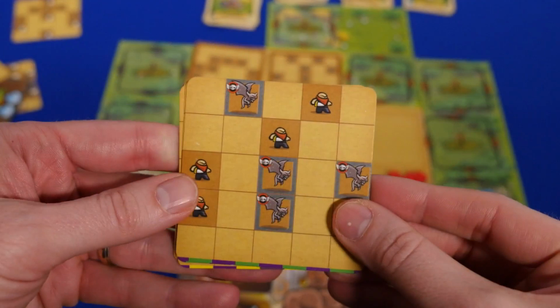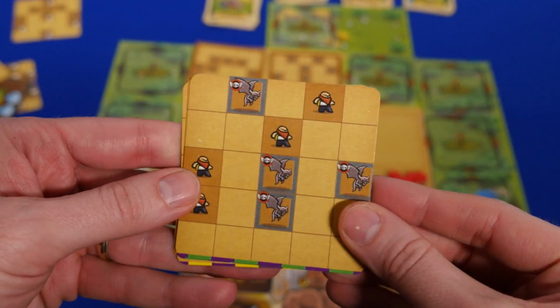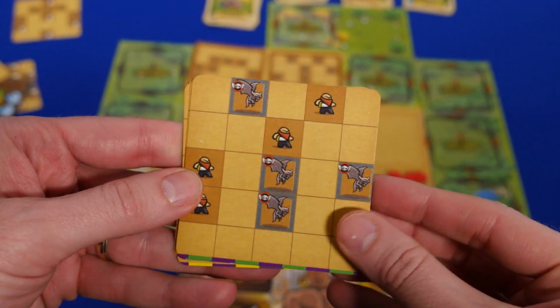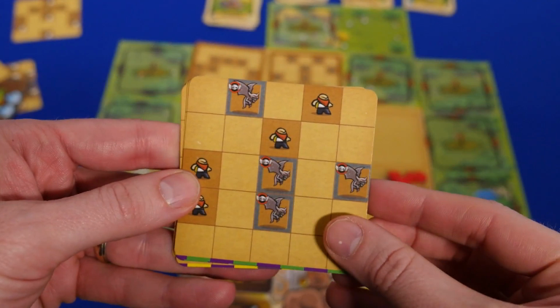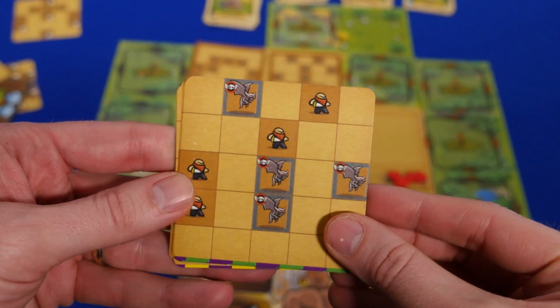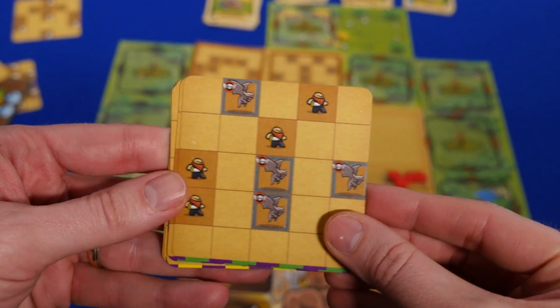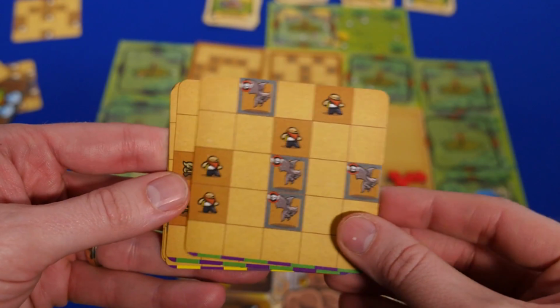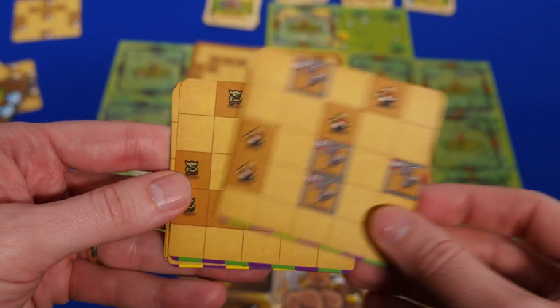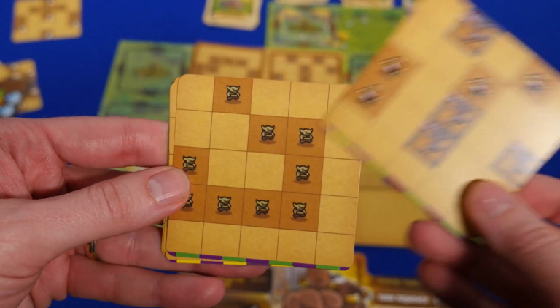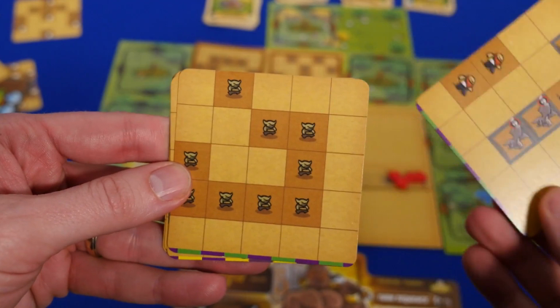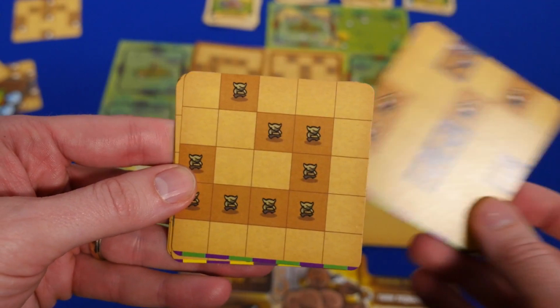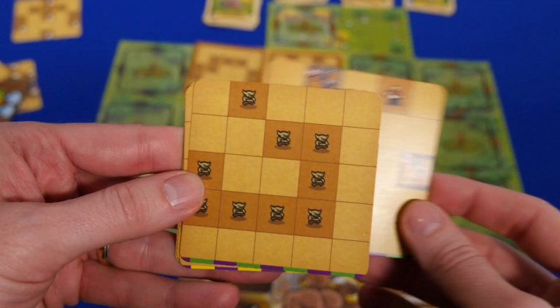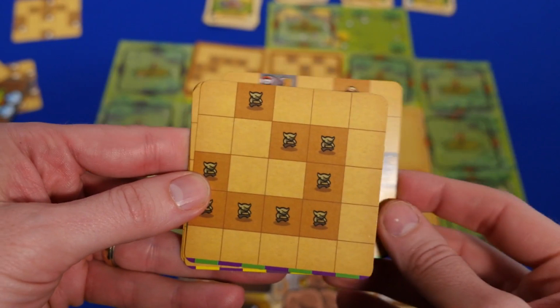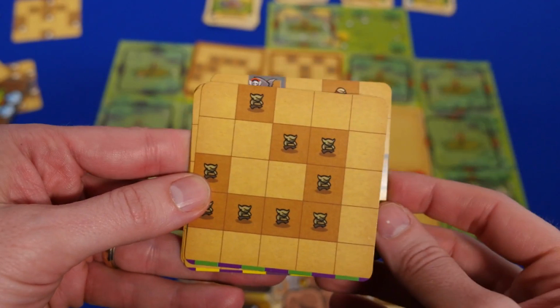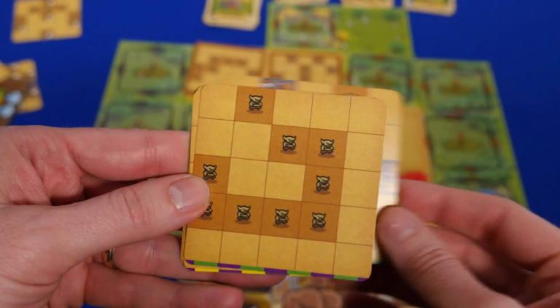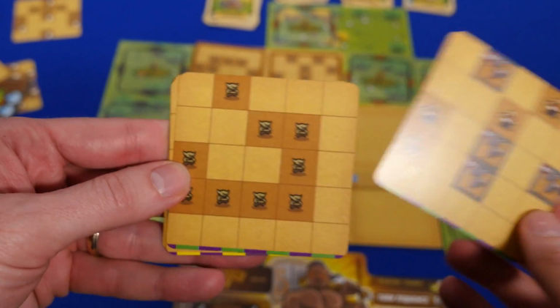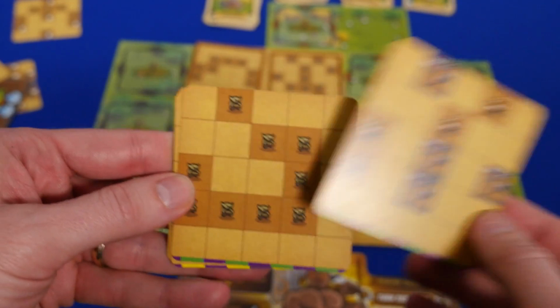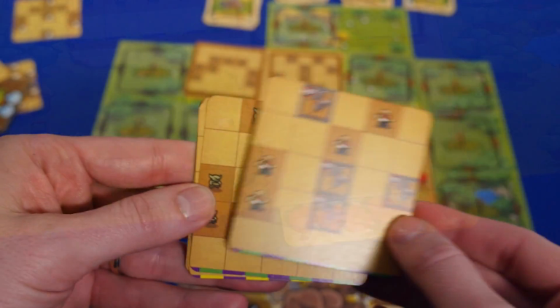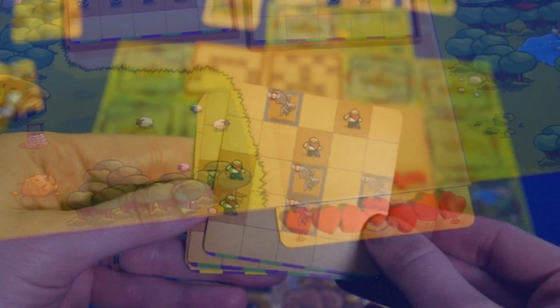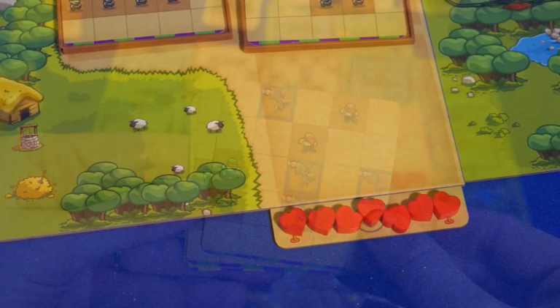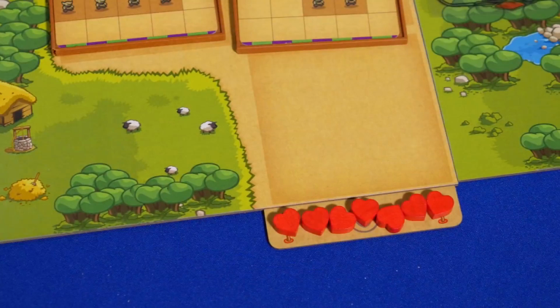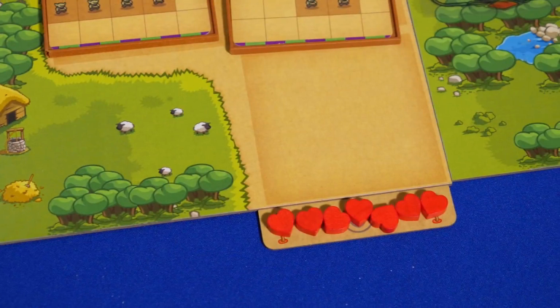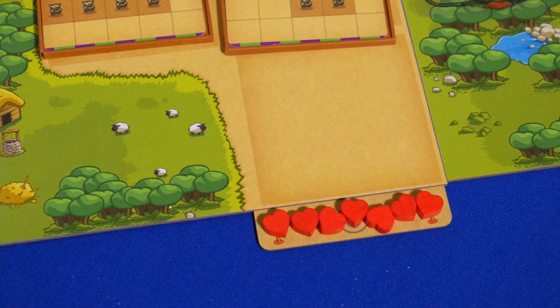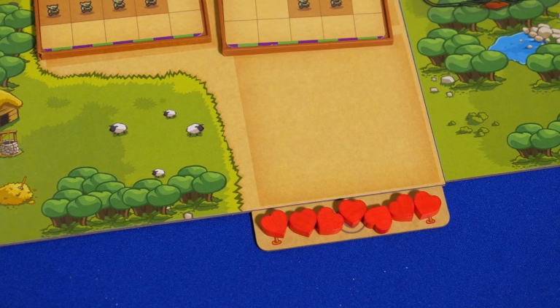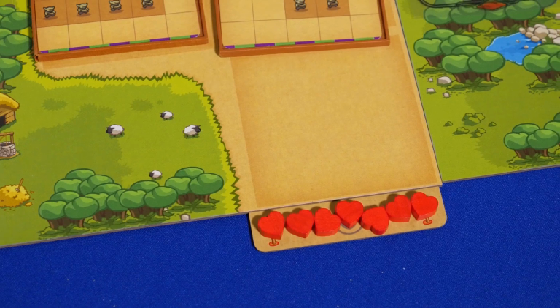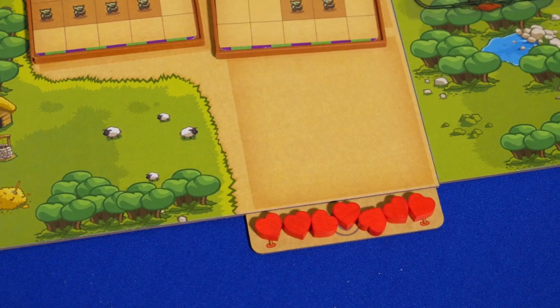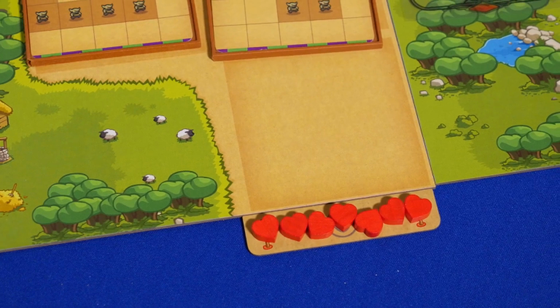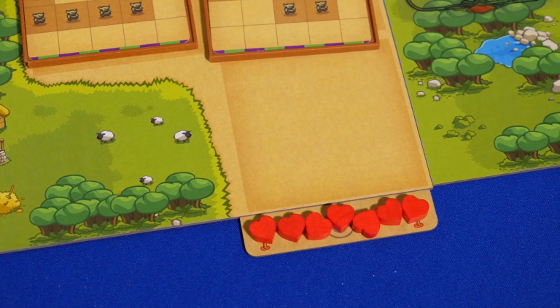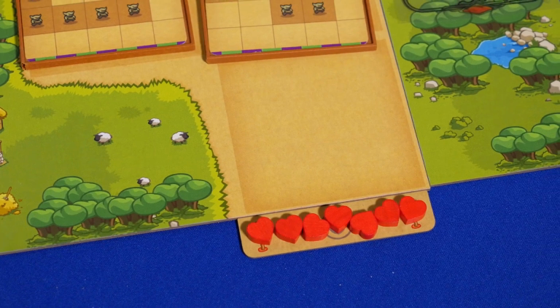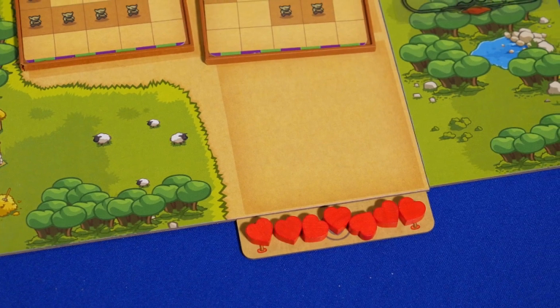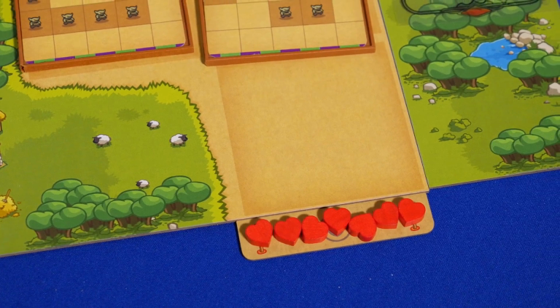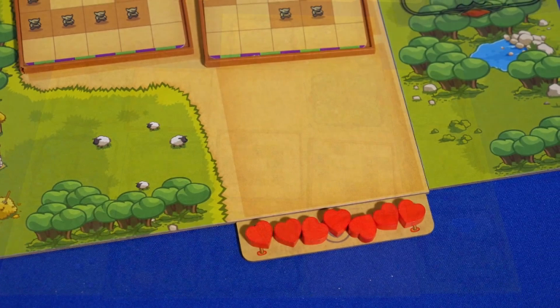You'll also create a spawn deck of enemy cards and portals. Finally, place 7 life on the exit point.